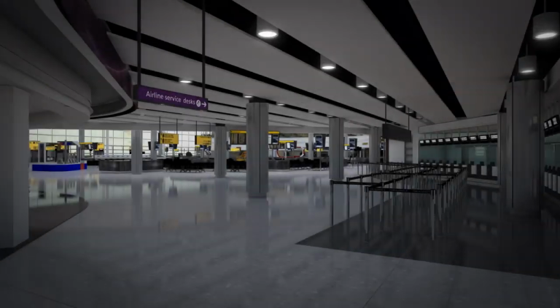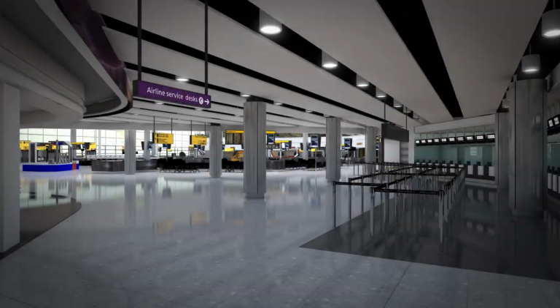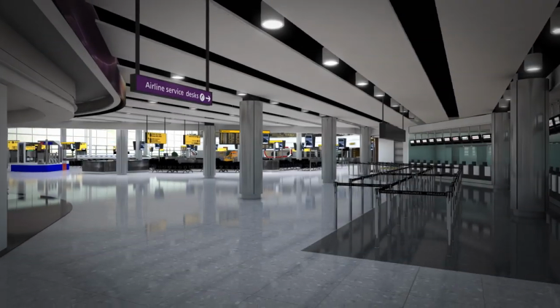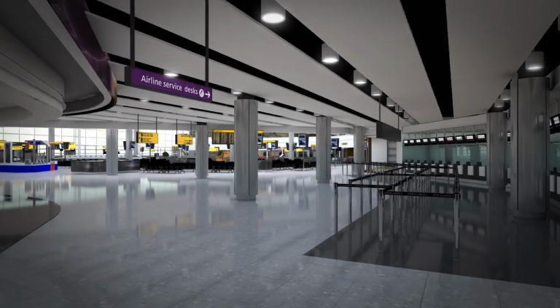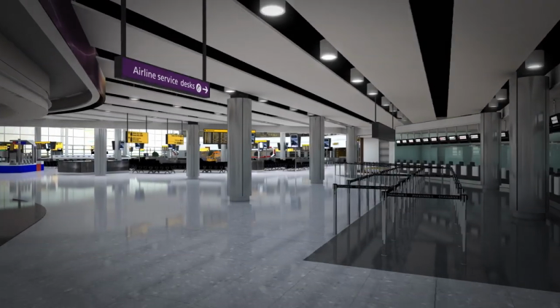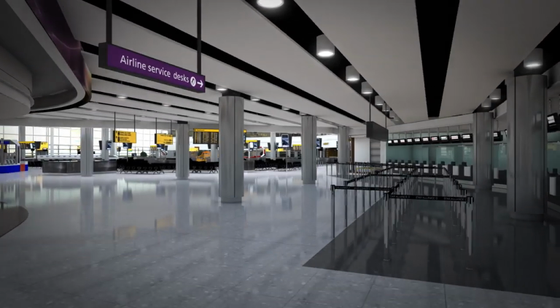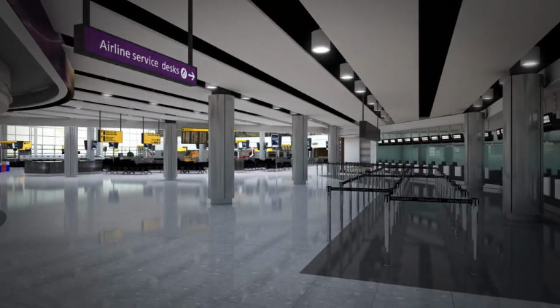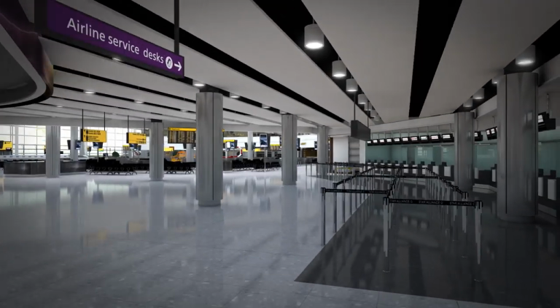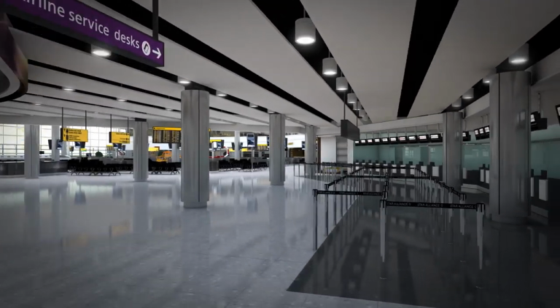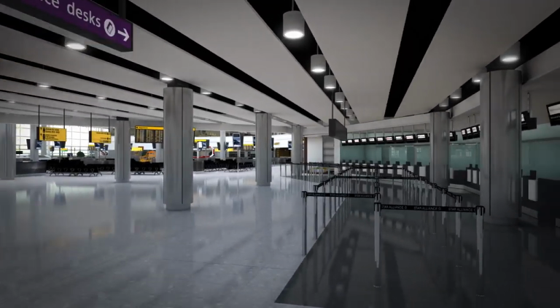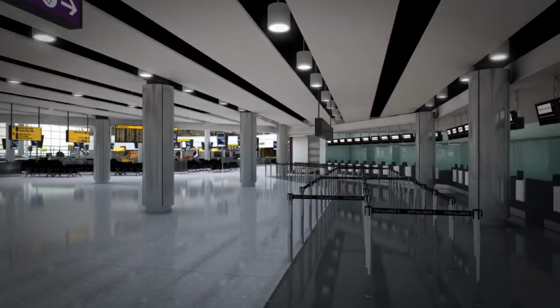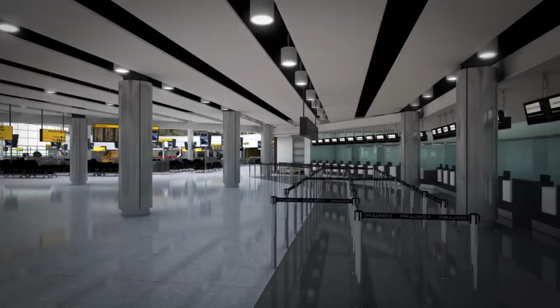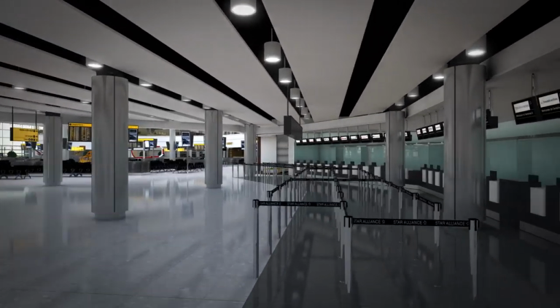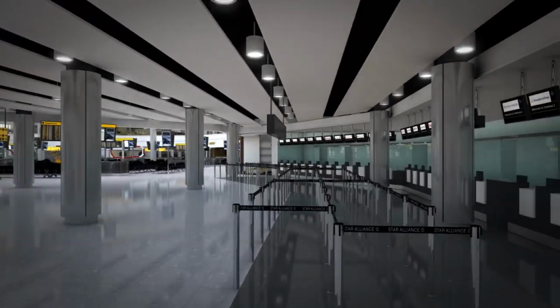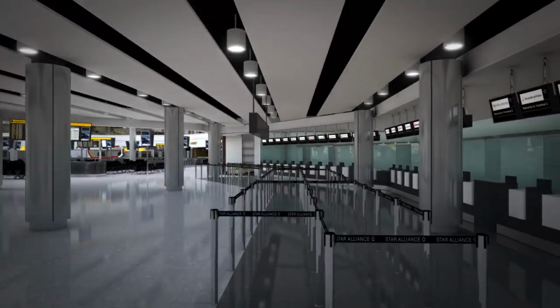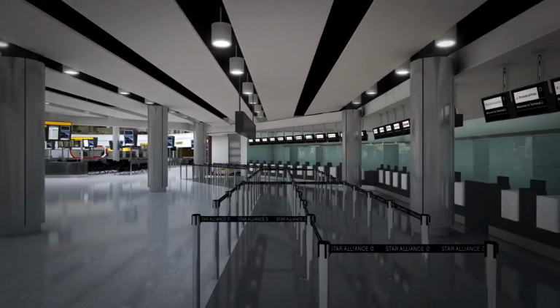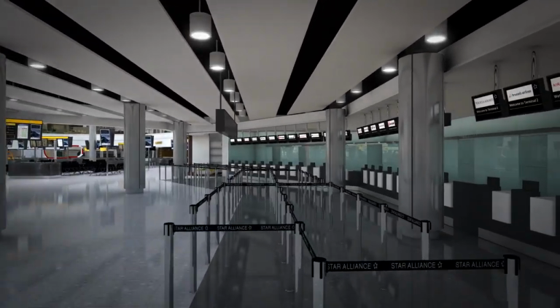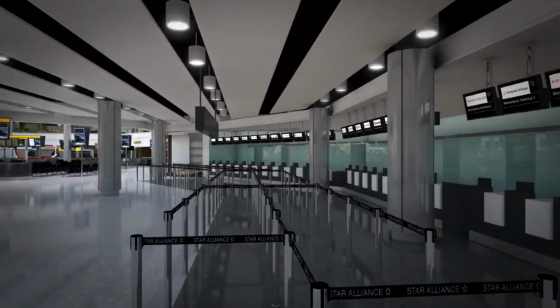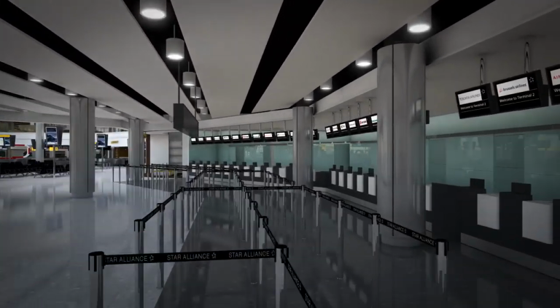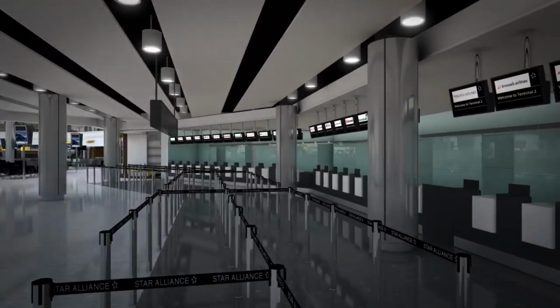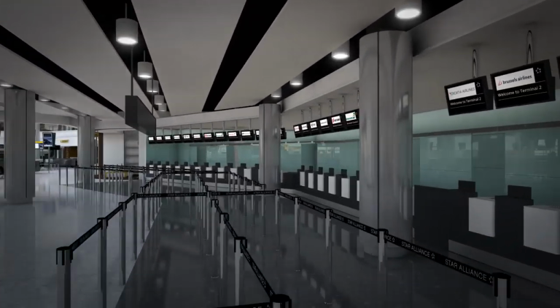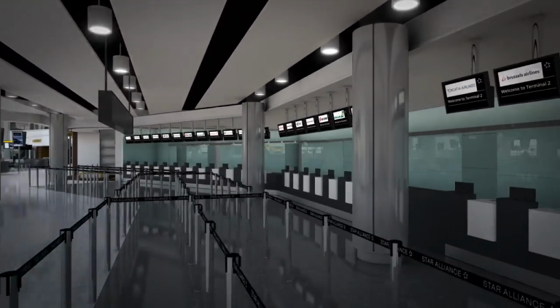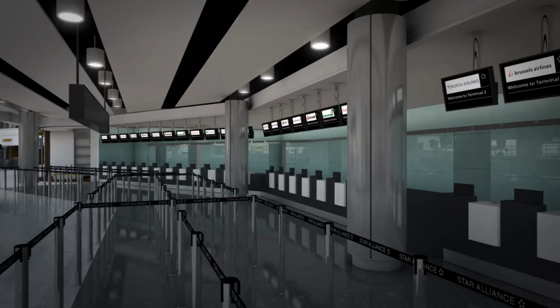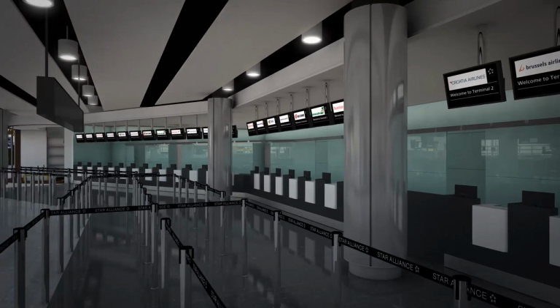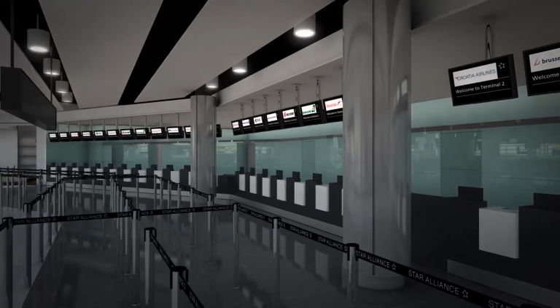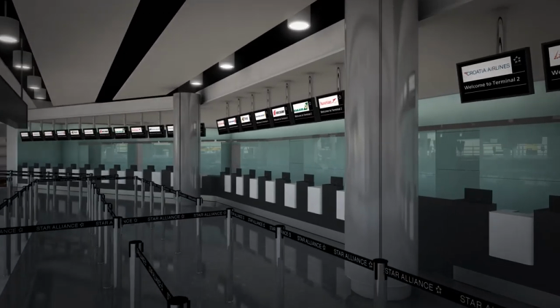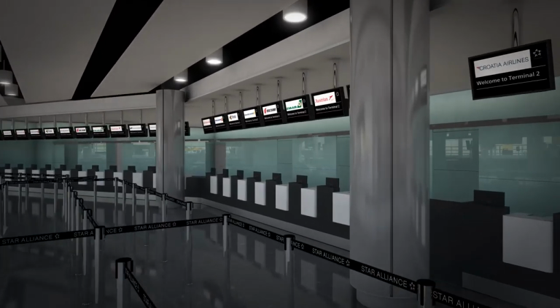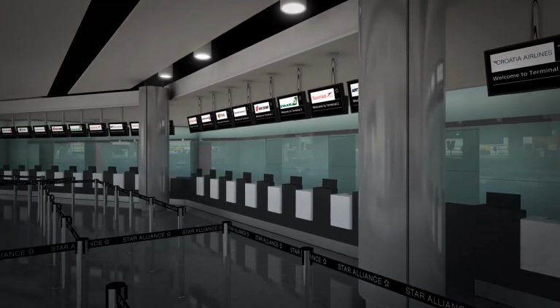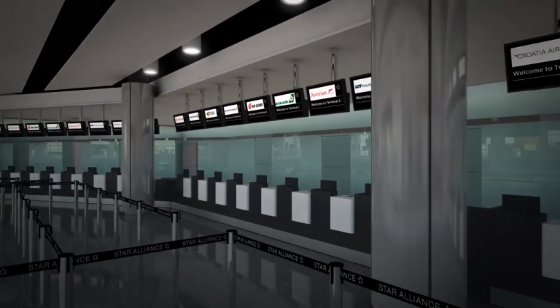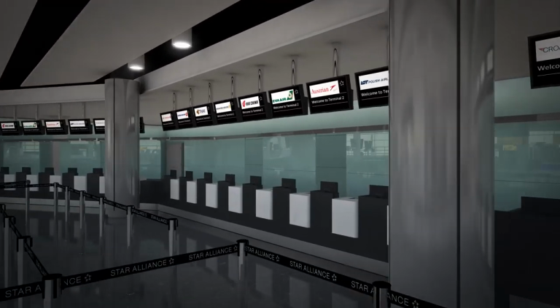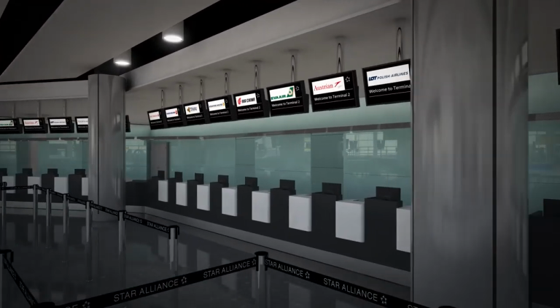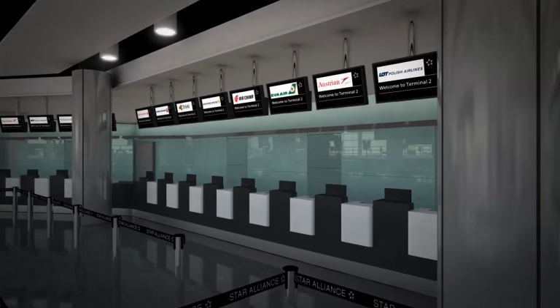Airline transfer desks are available at the back of the lounge if you require further assistance.